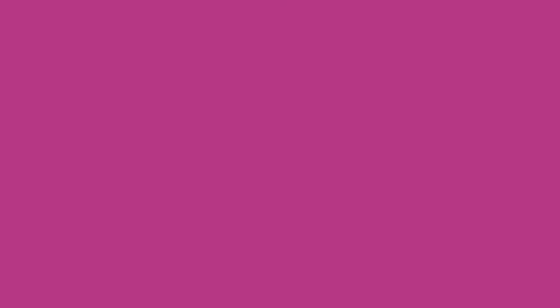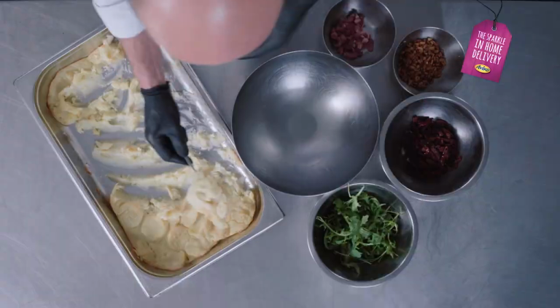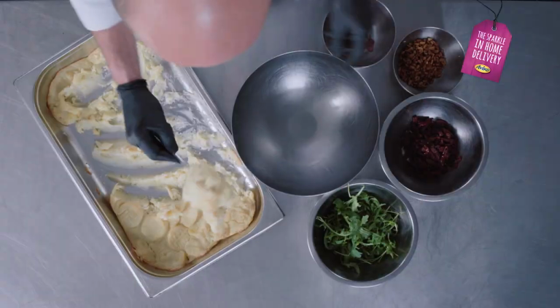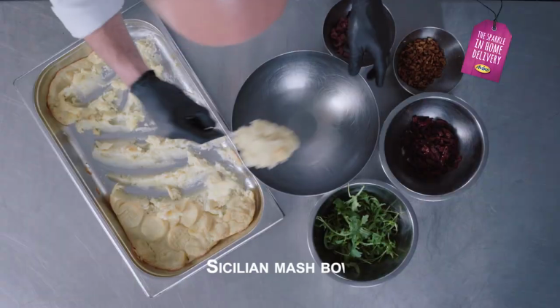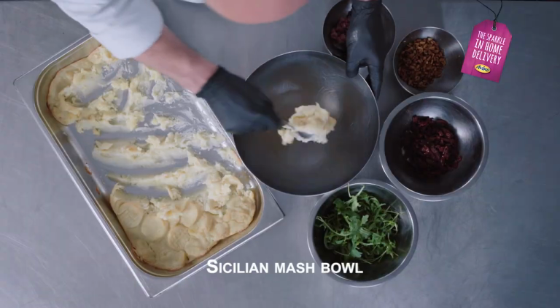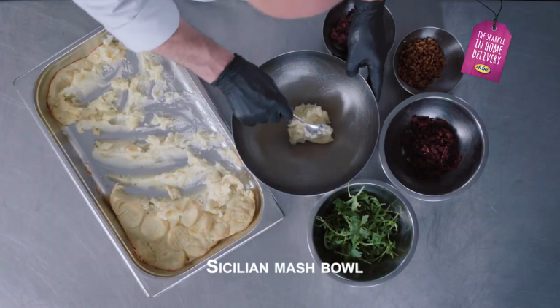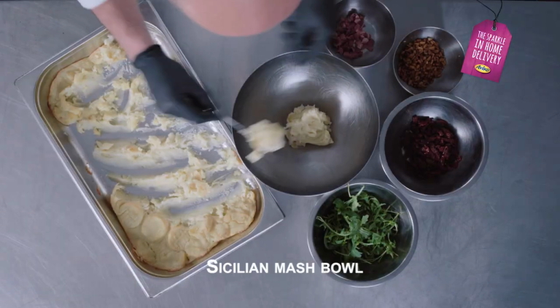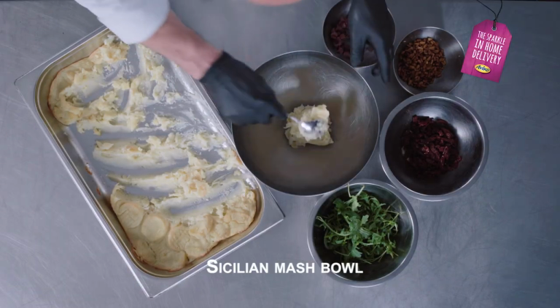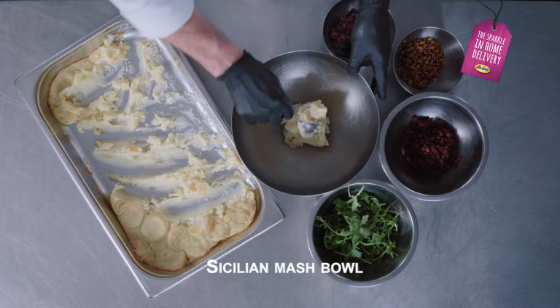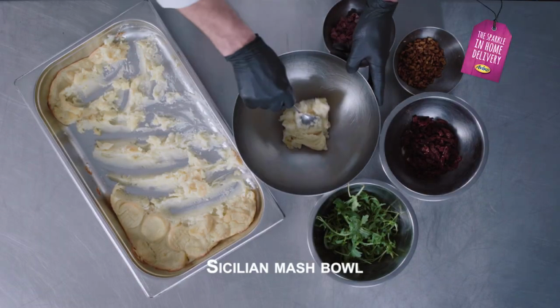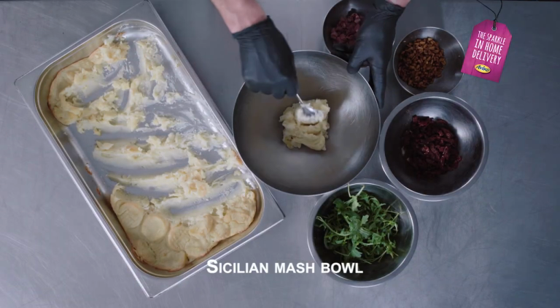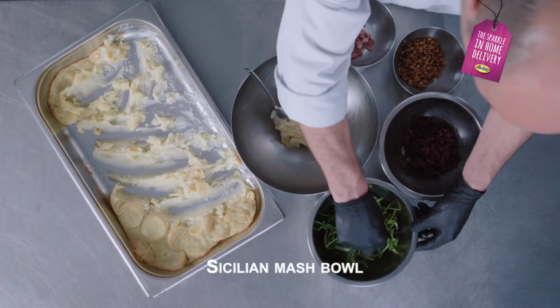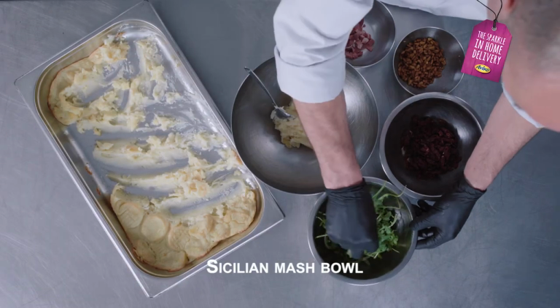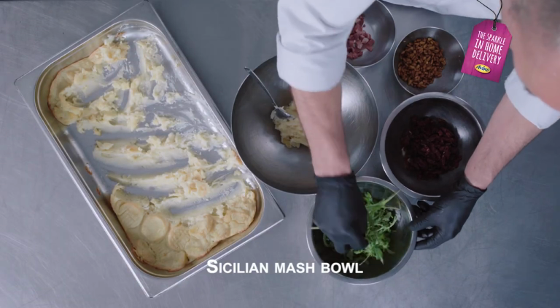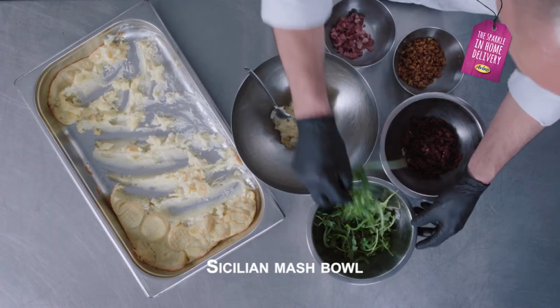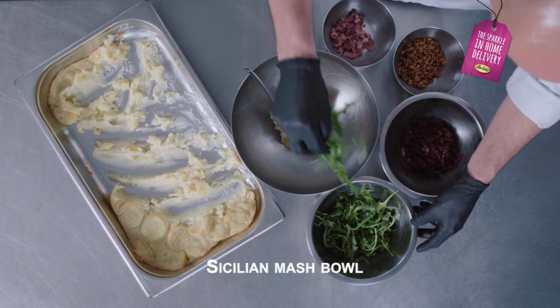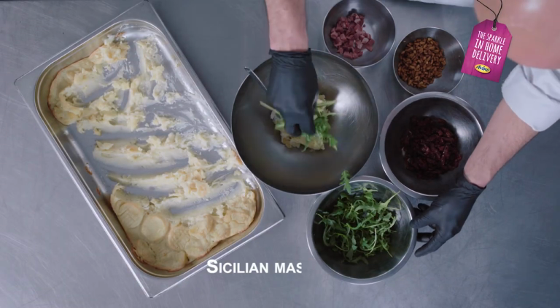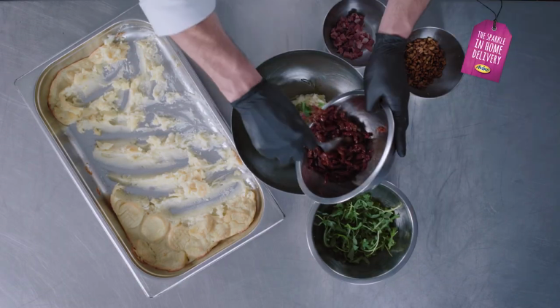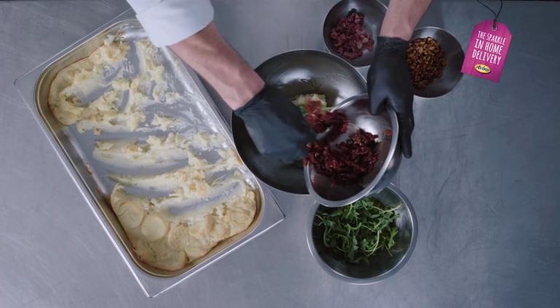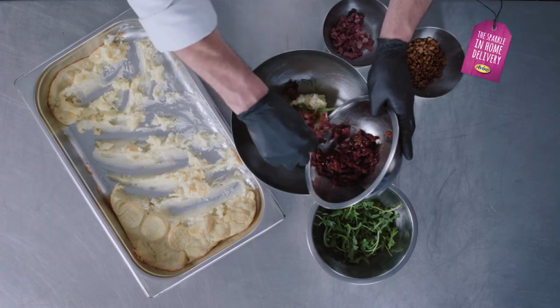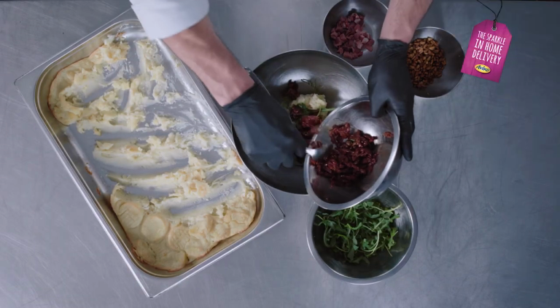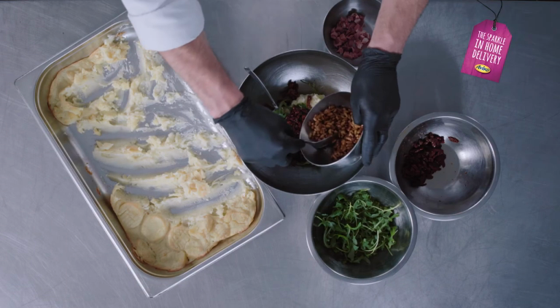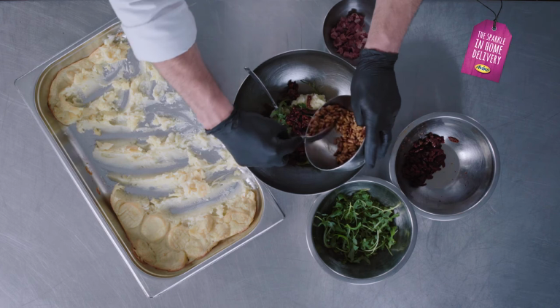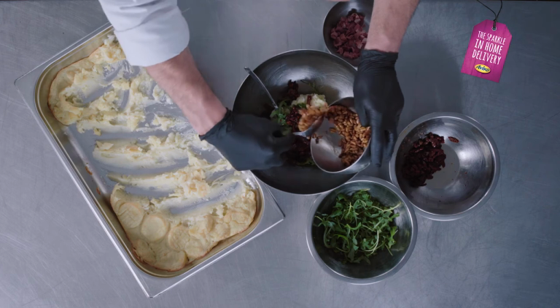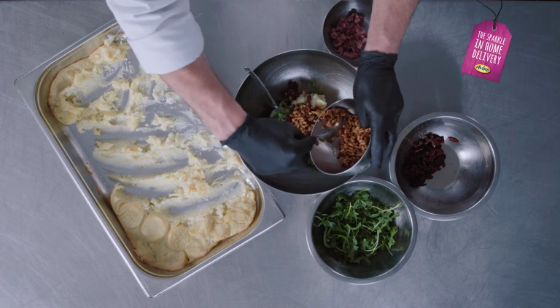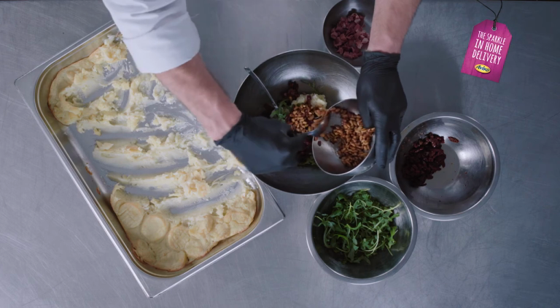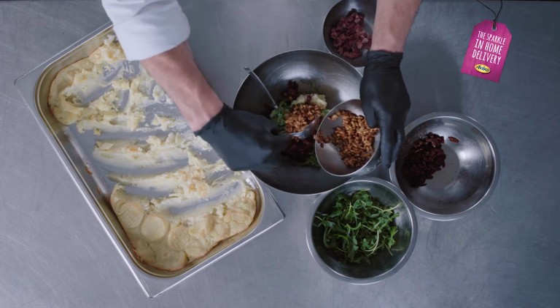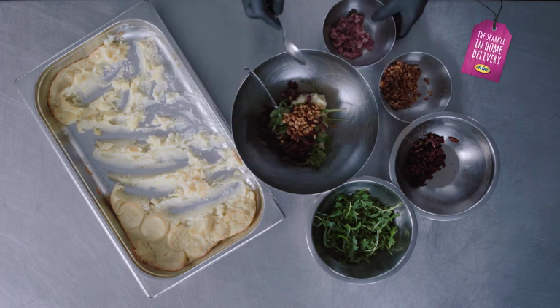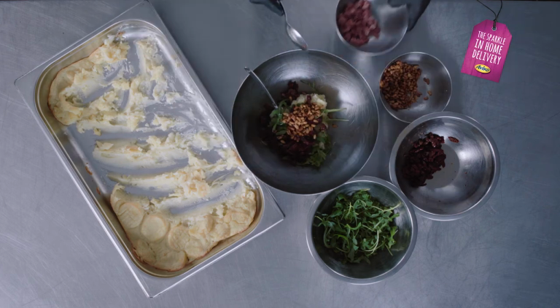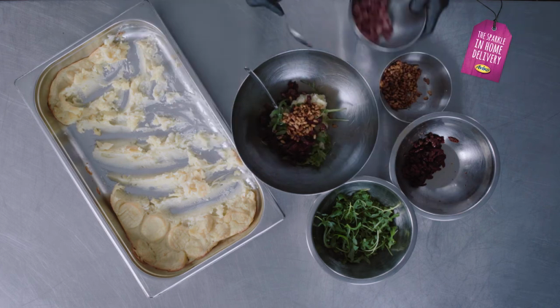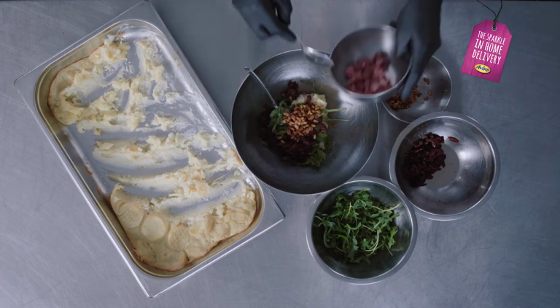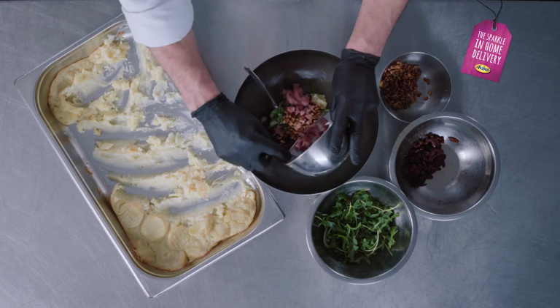Now we go for the Sicilian Mash Bowl: a bit of rocket, some pine nuts and pancetta.